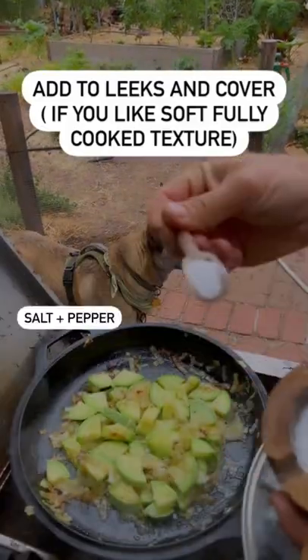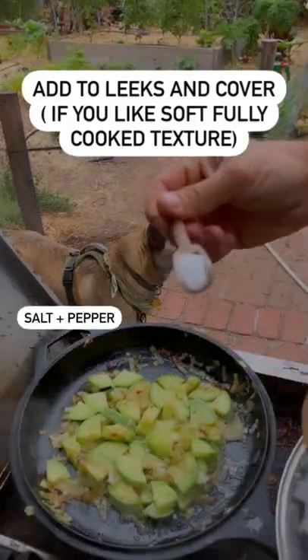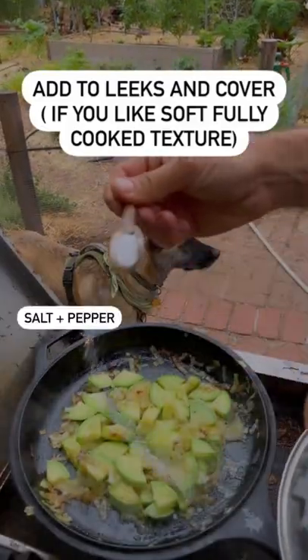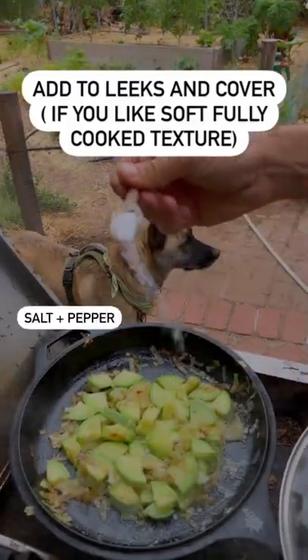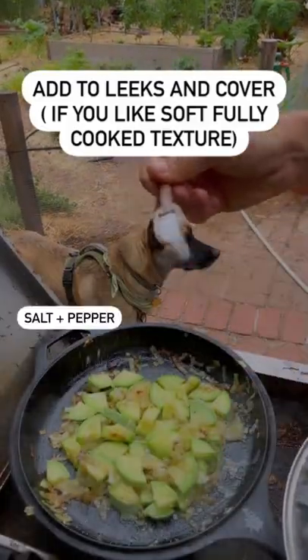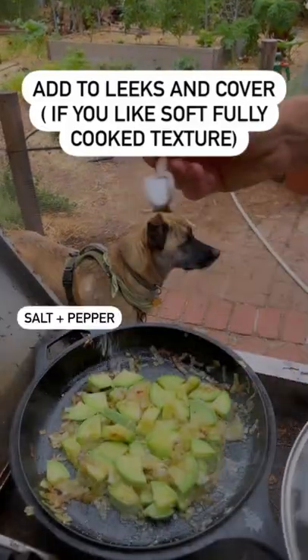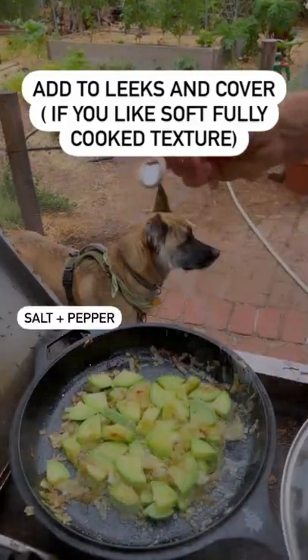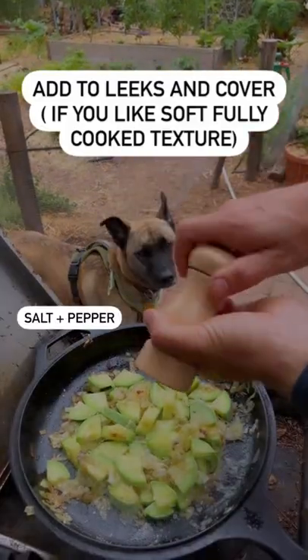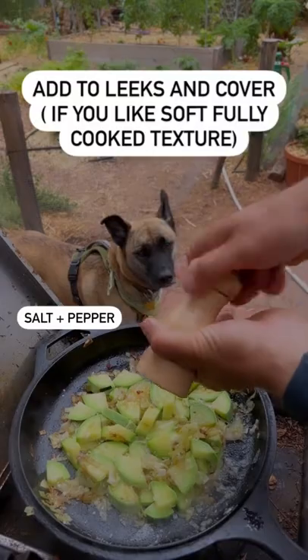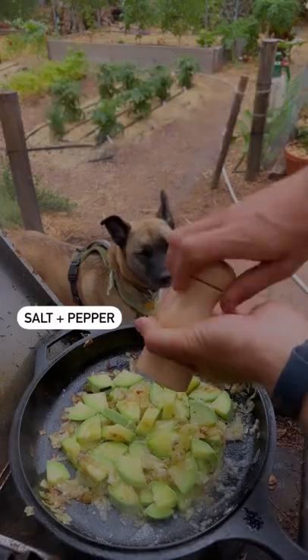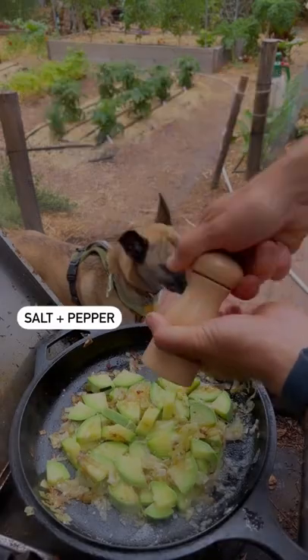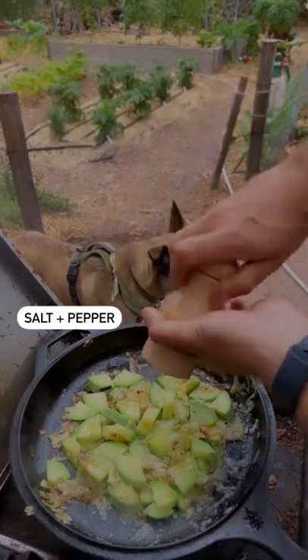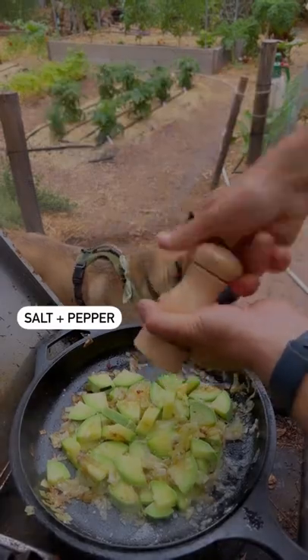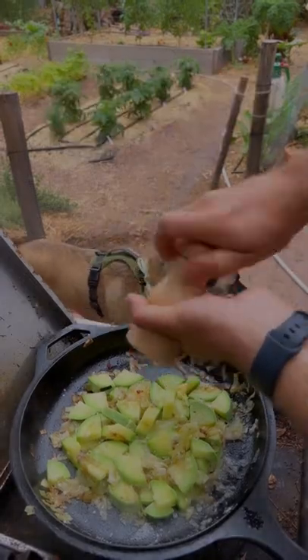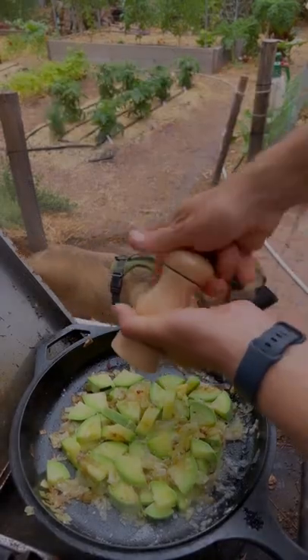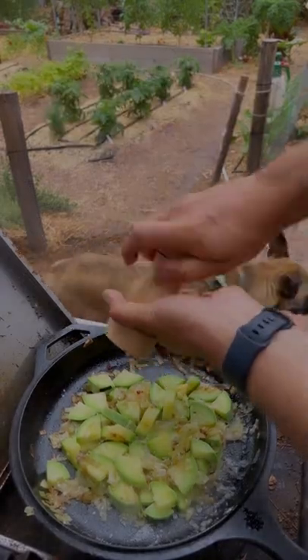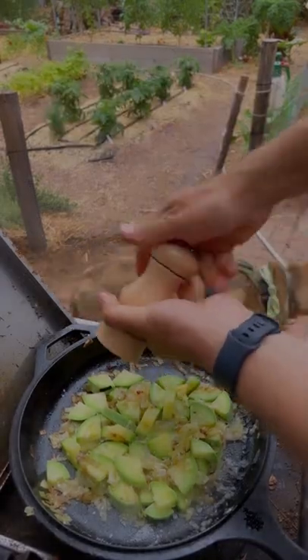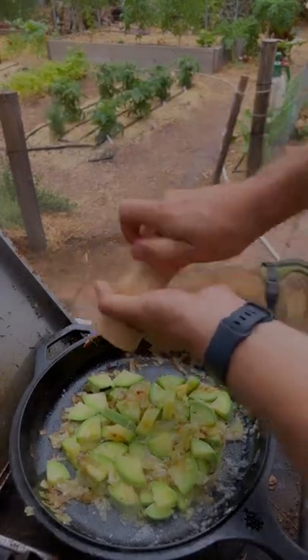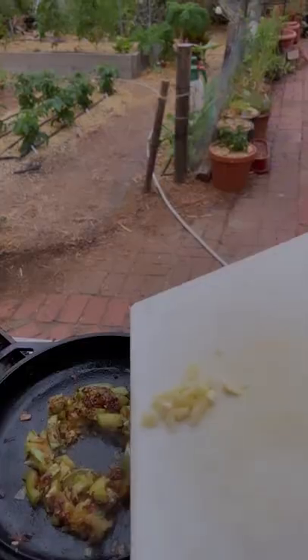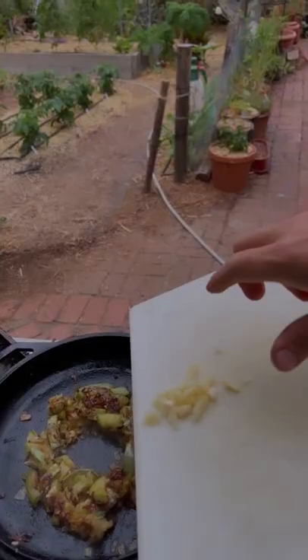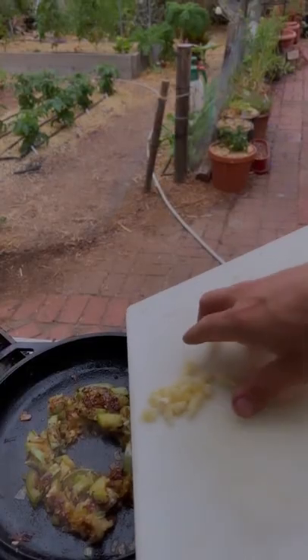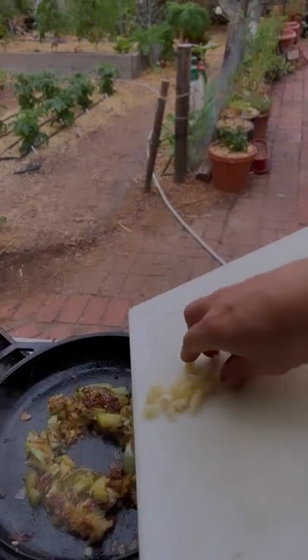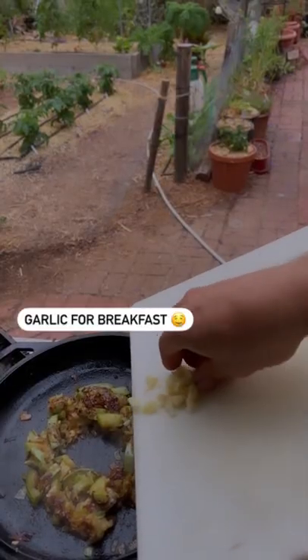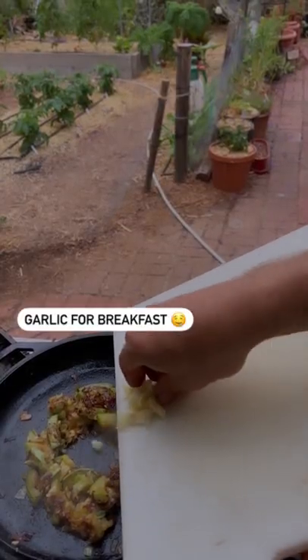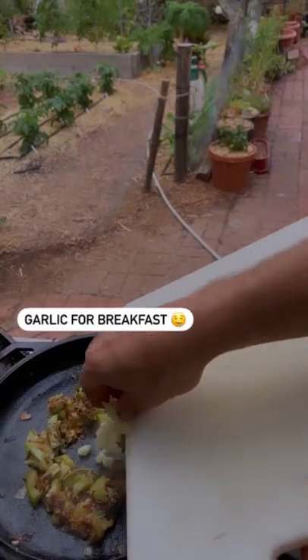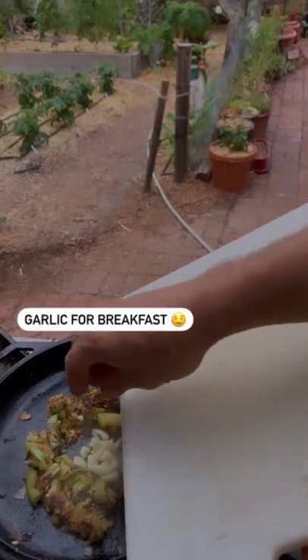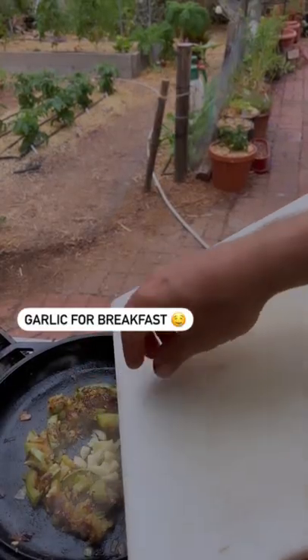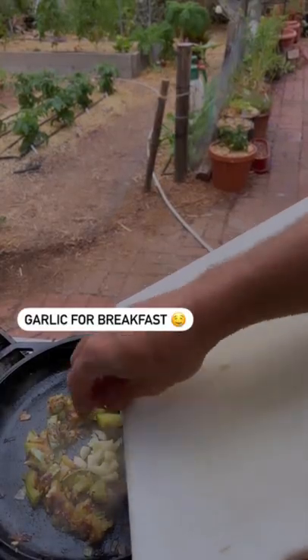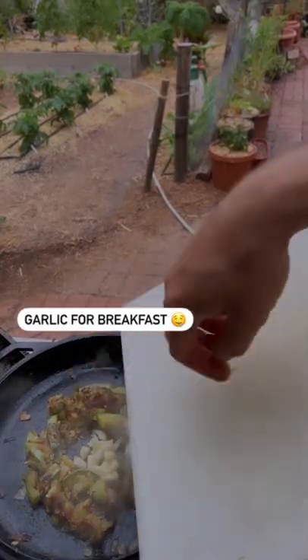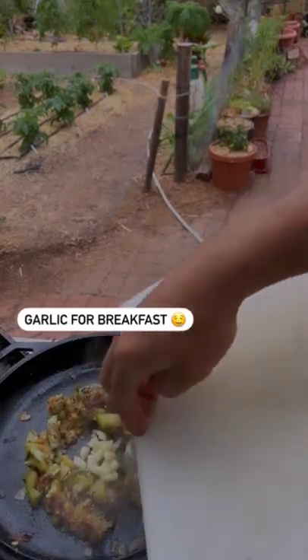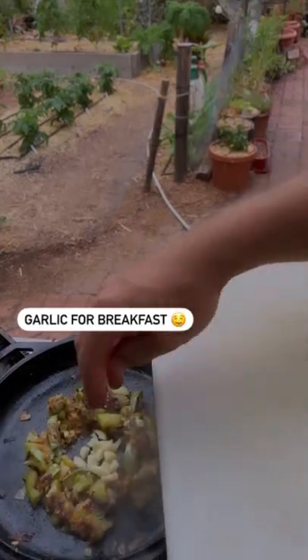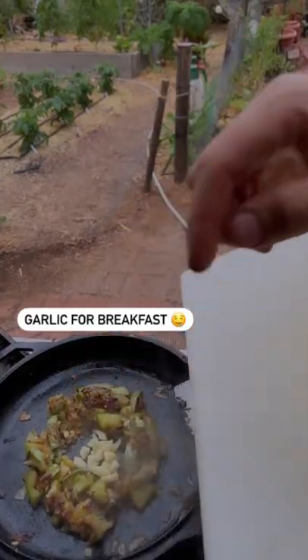Add a little salt and some pepper. I don't want anyone sitting next to me so I'm adding some garlic.